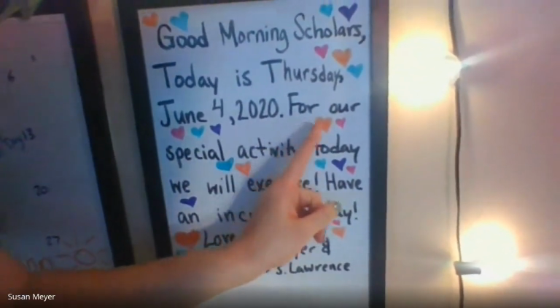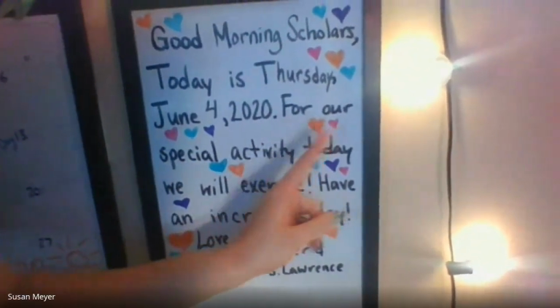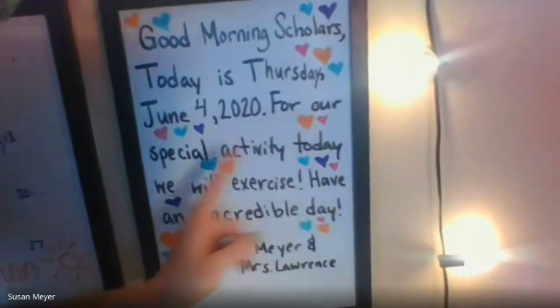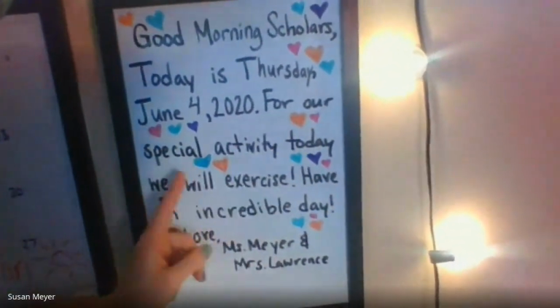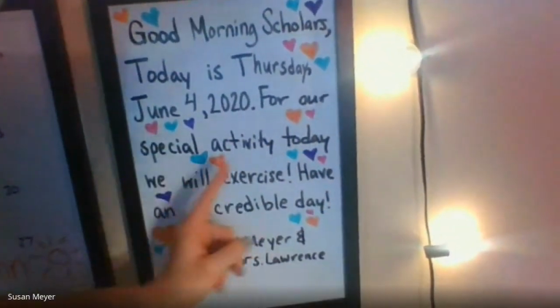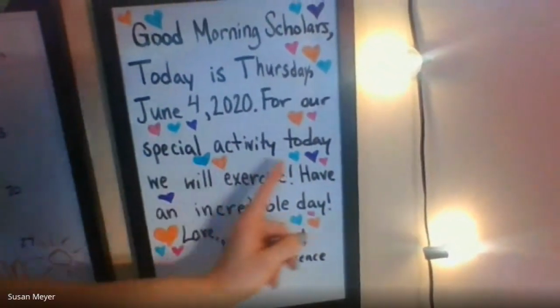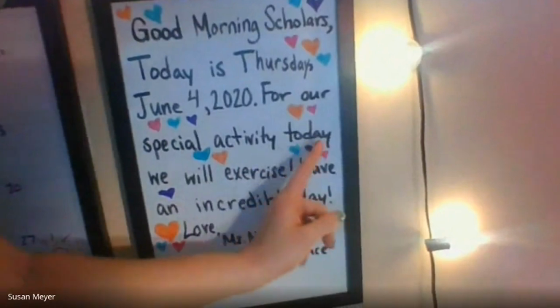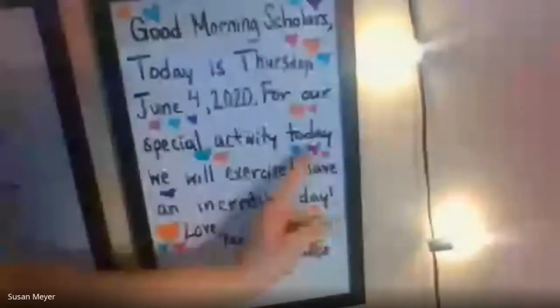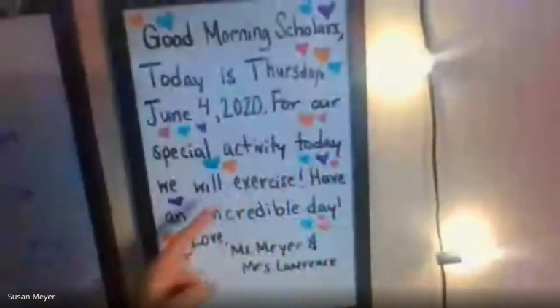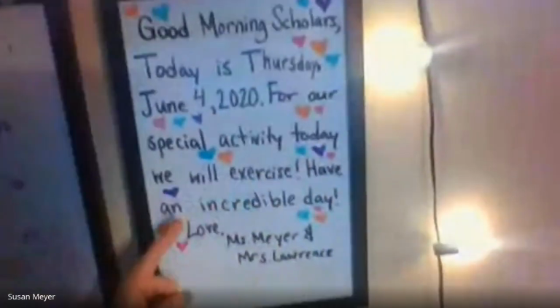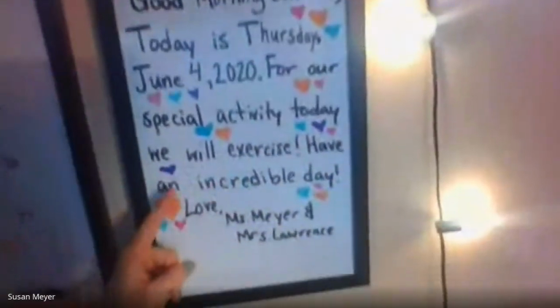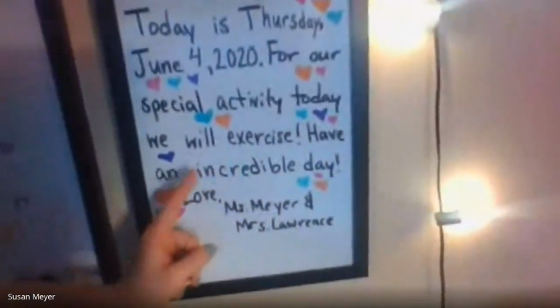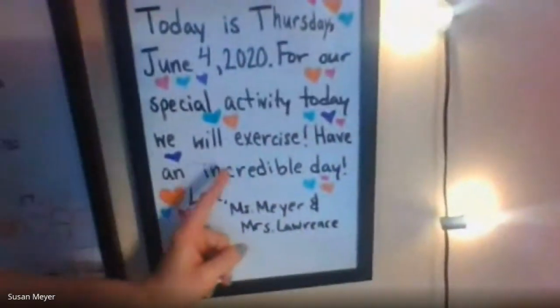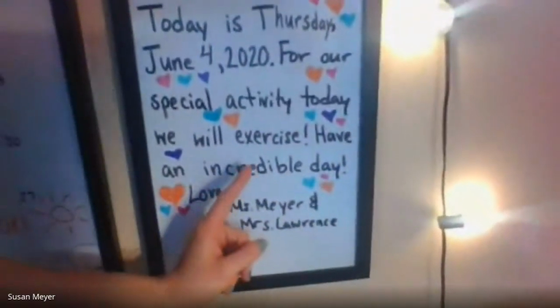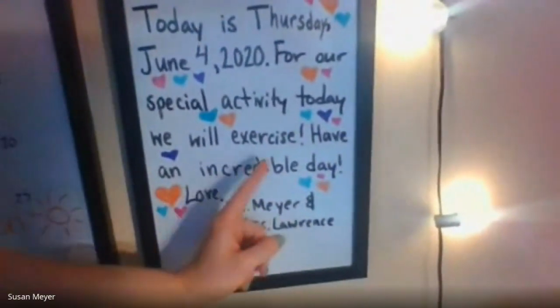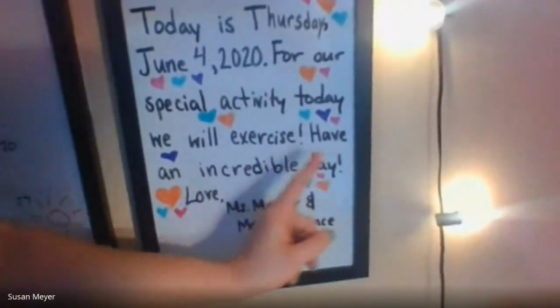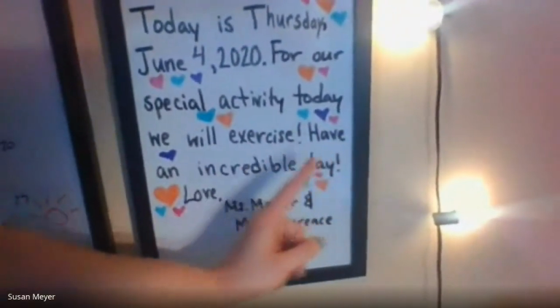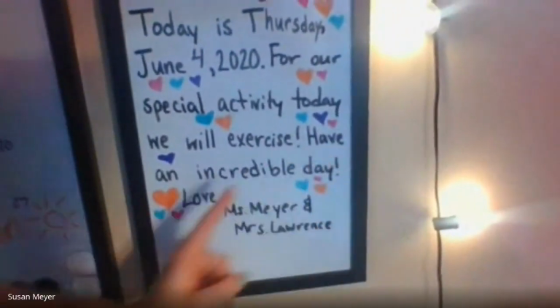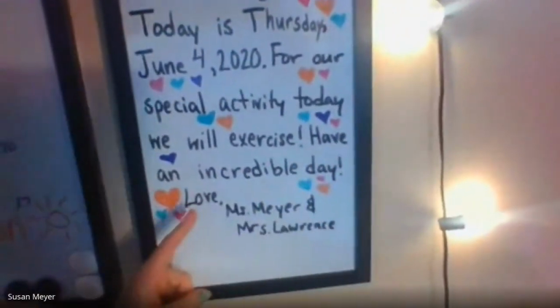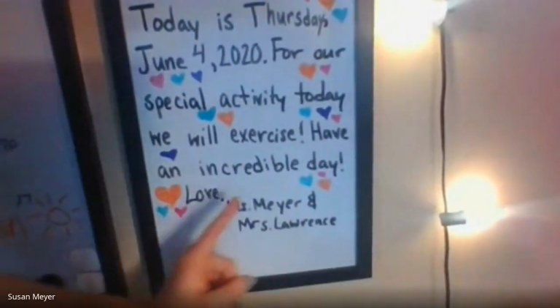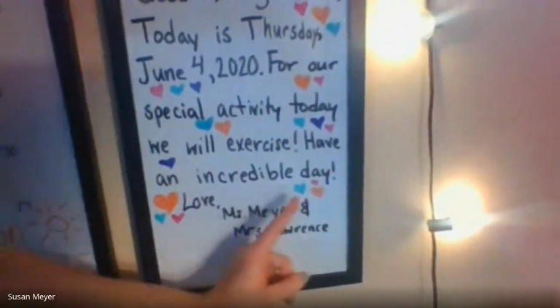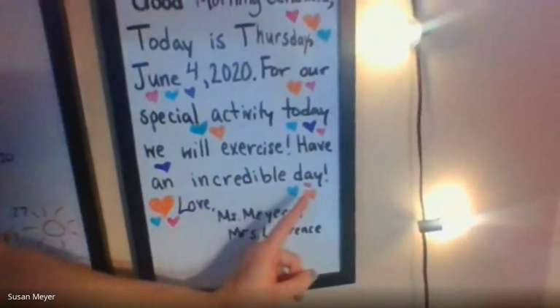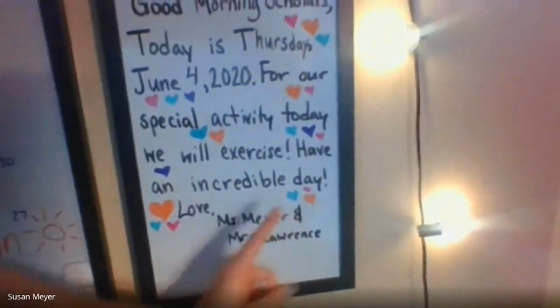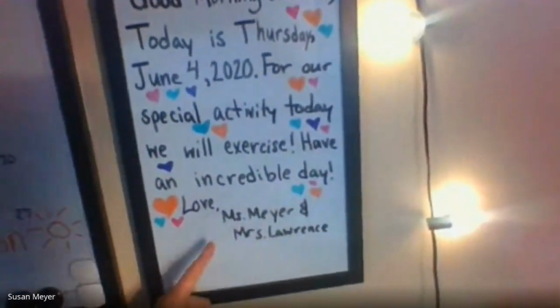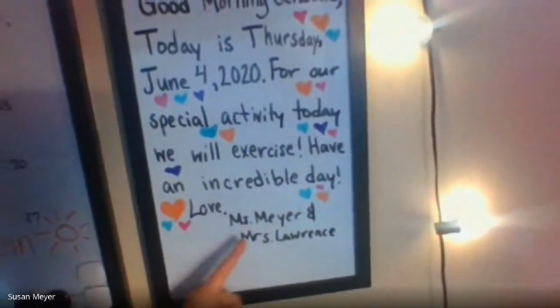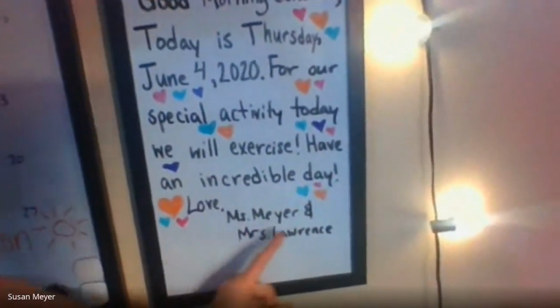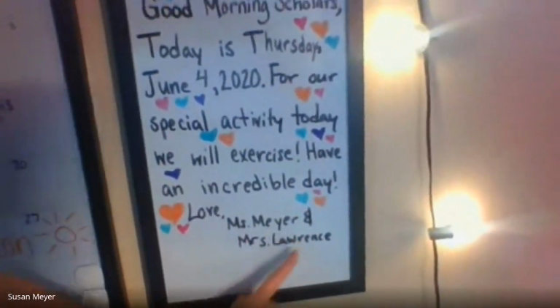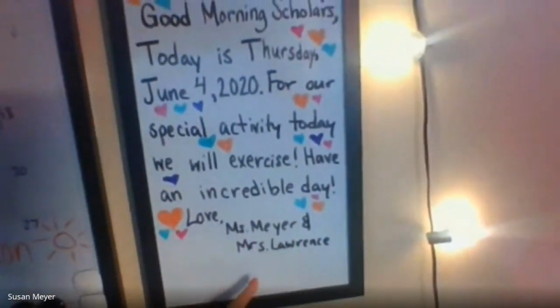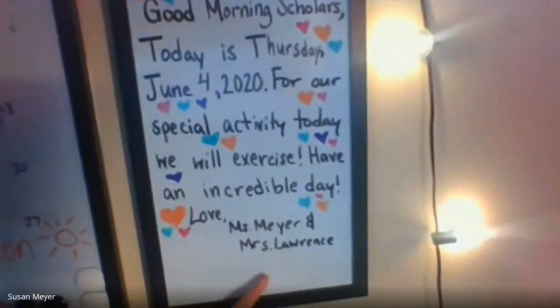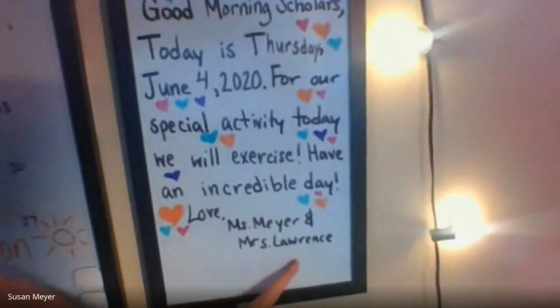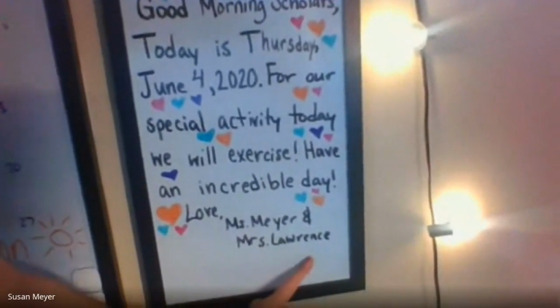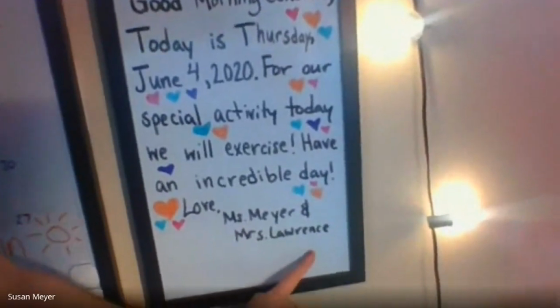For our special activity today, we will exercise. Have an incredible day. Love, Ms. Meyer and Mrs. Lawrence.